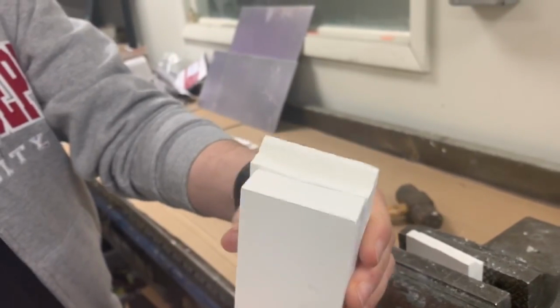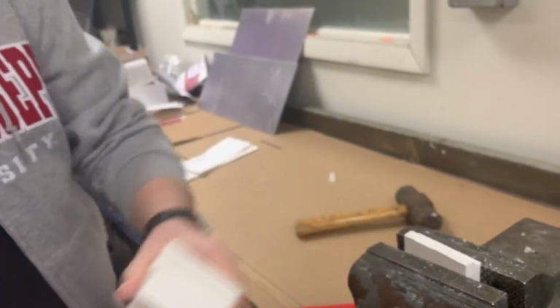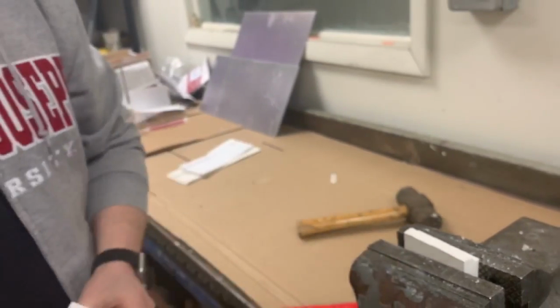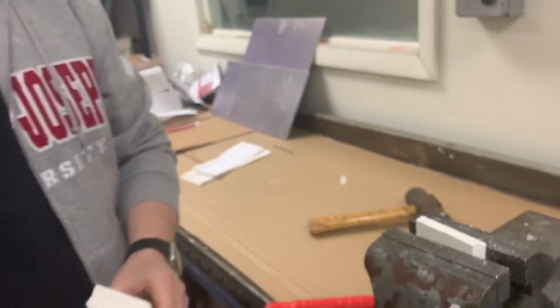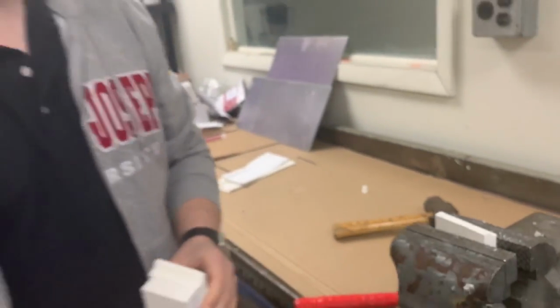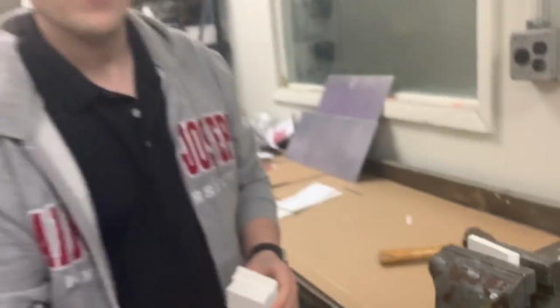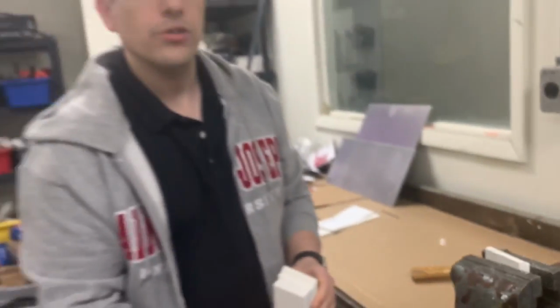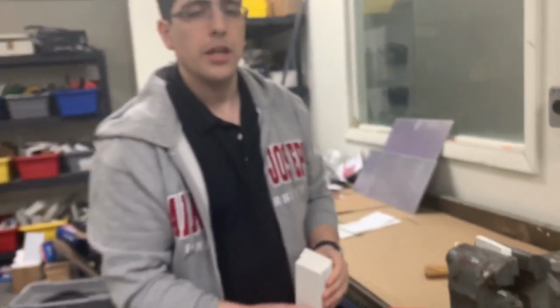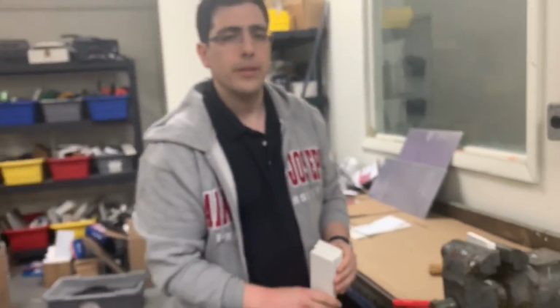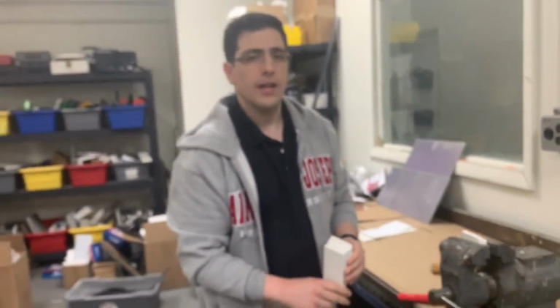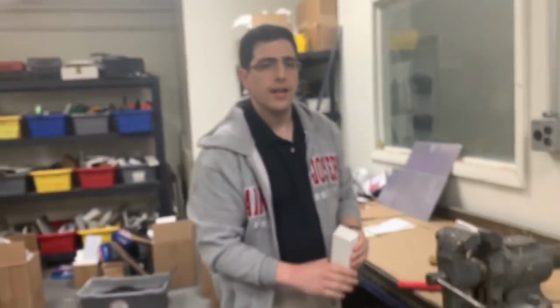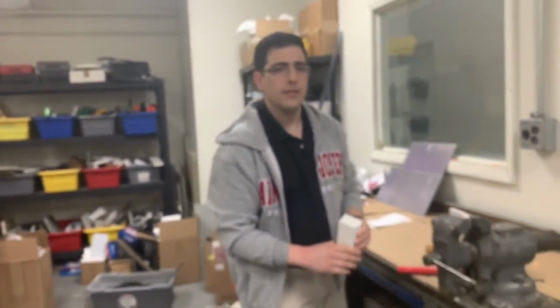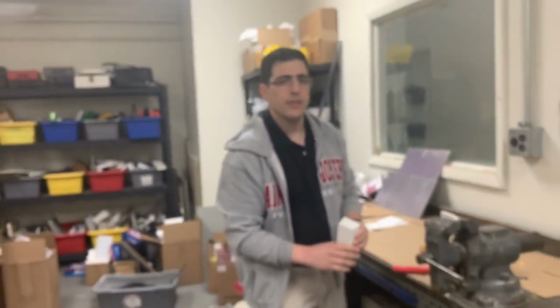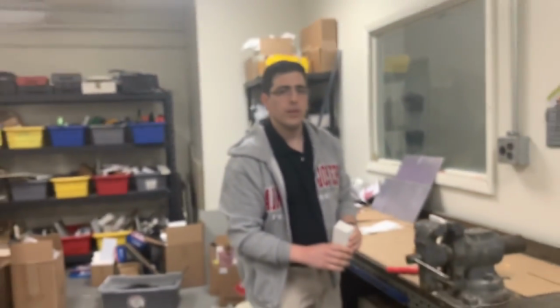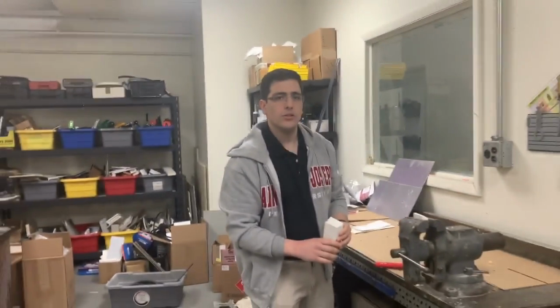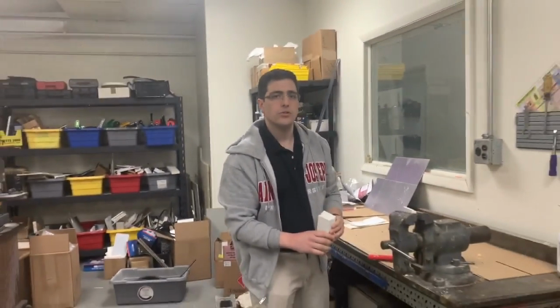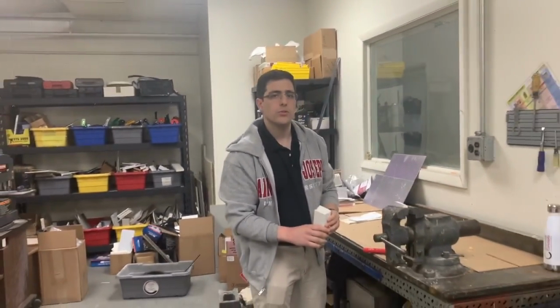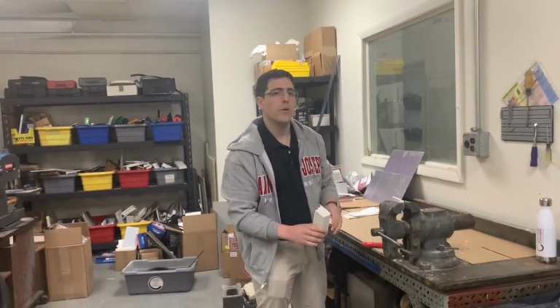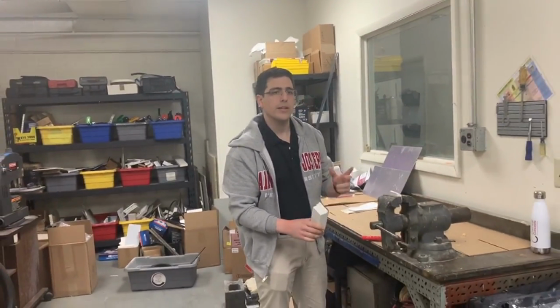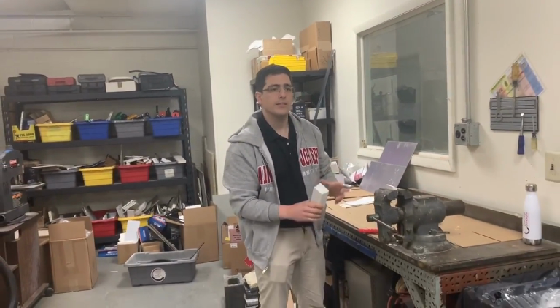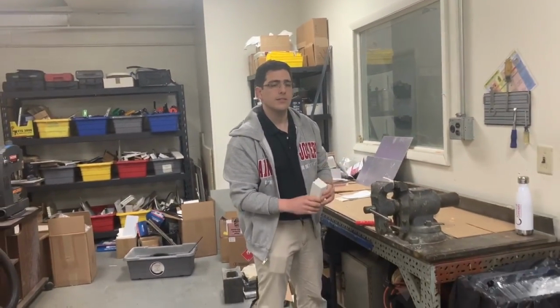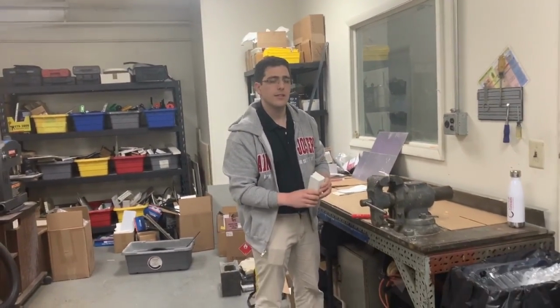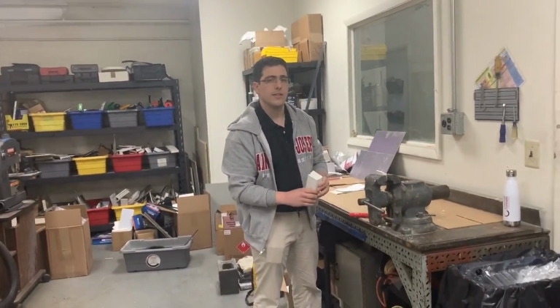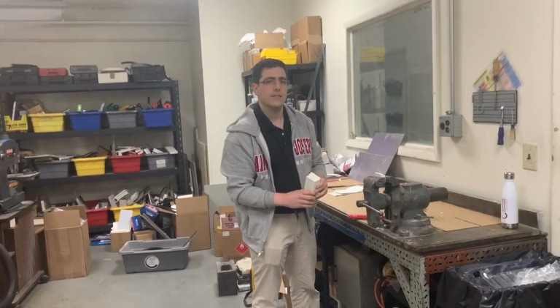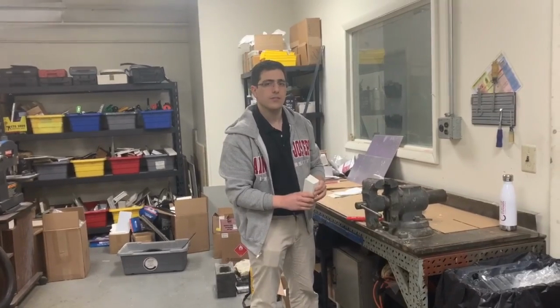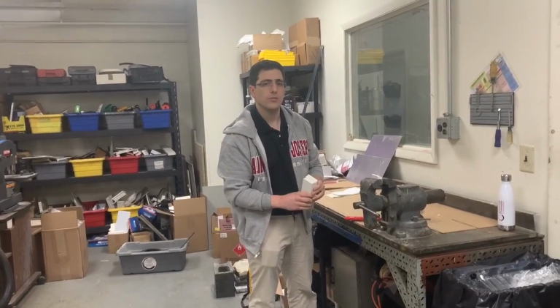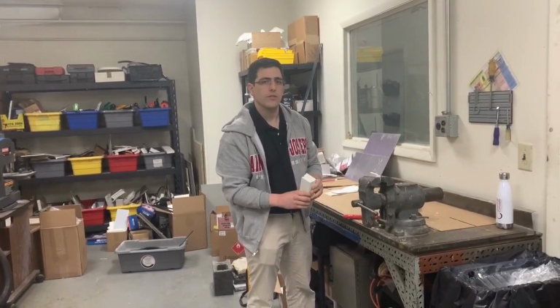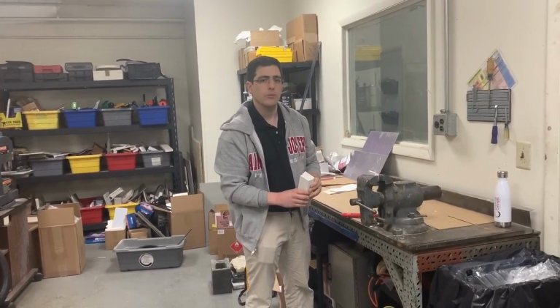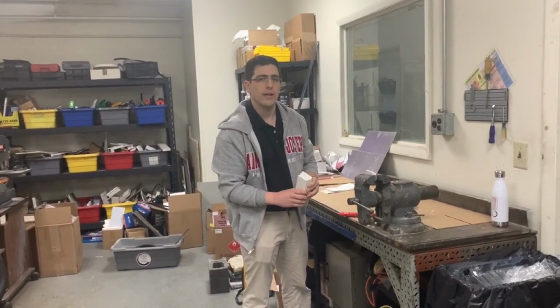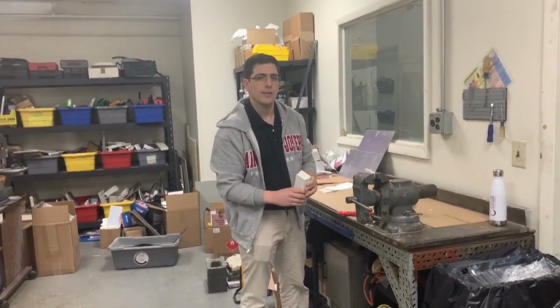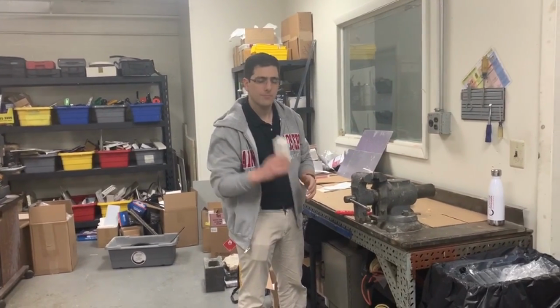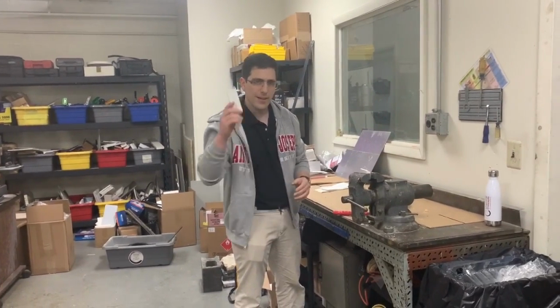I hope you all found that interesting. Please contact us at 1-800-220-1966. This is Andrew with Chemical Concepts. Thanks.